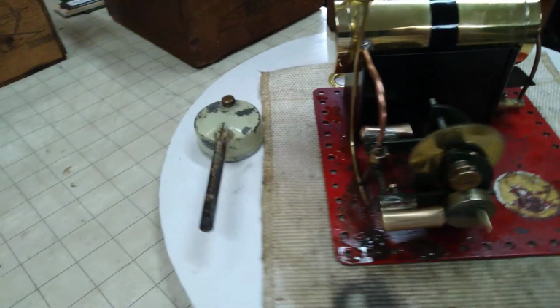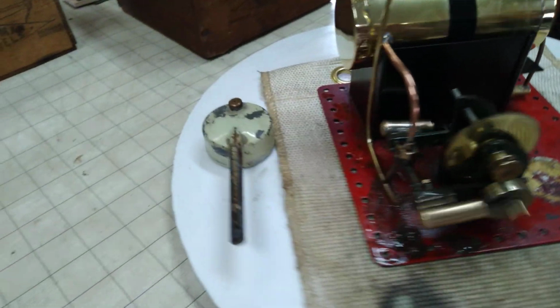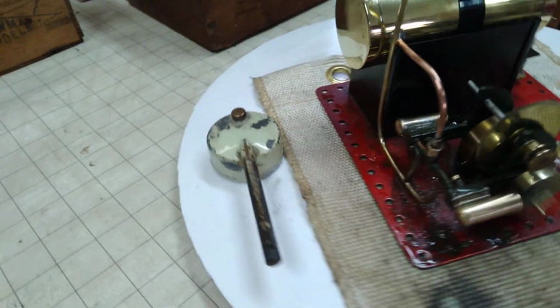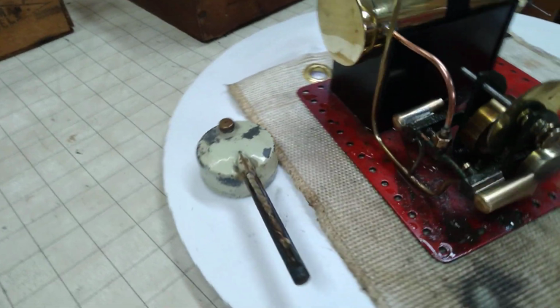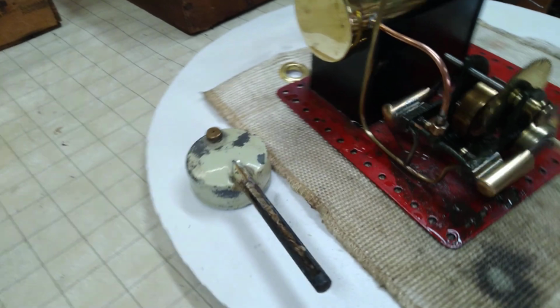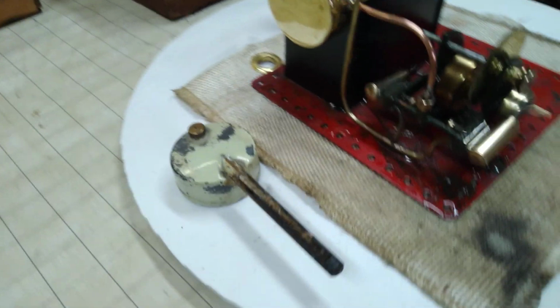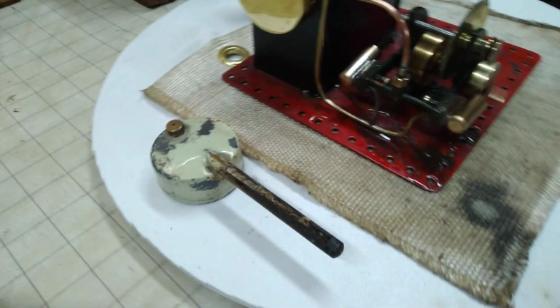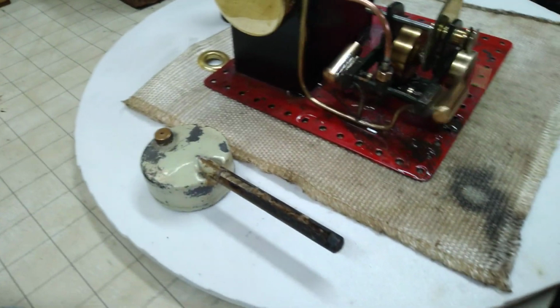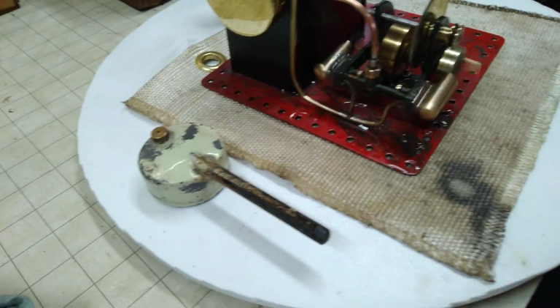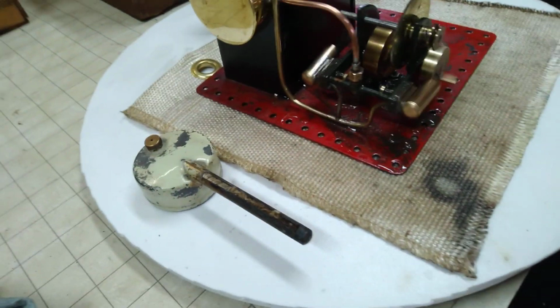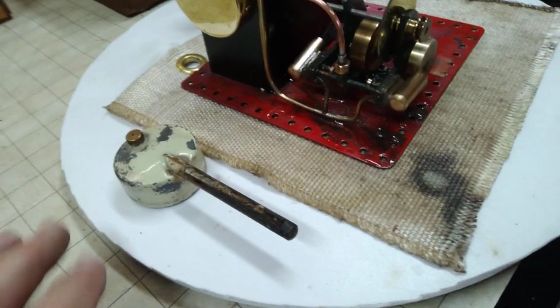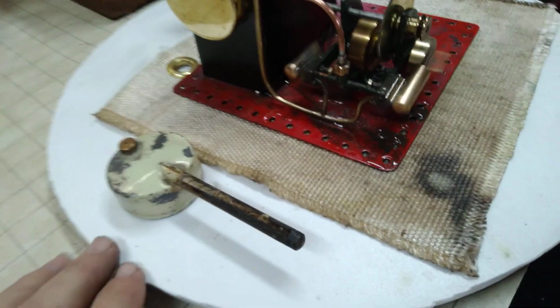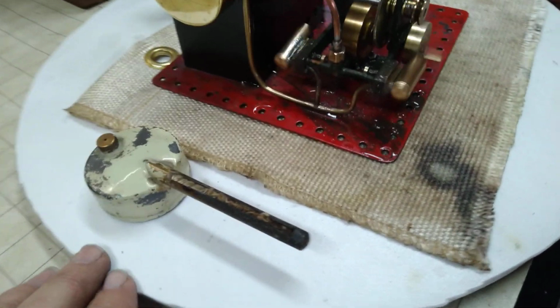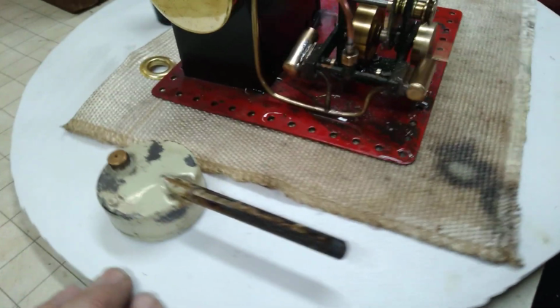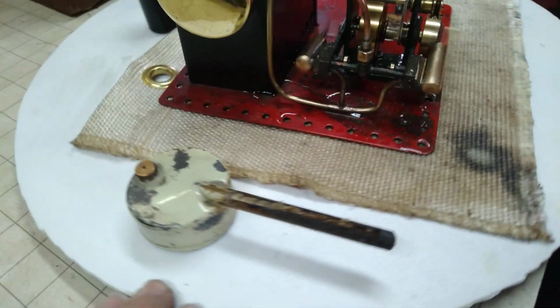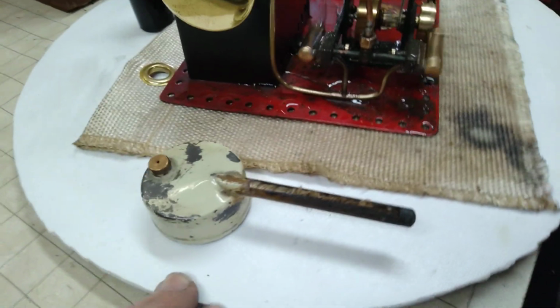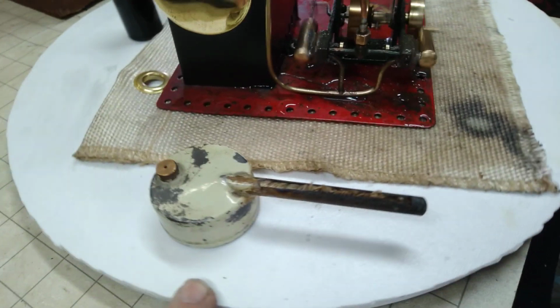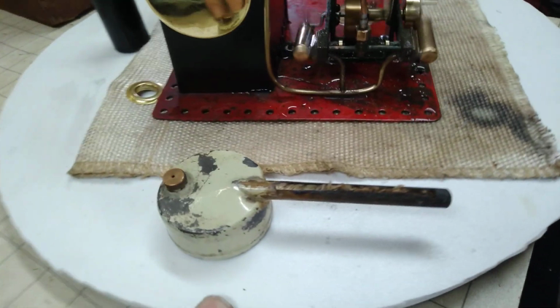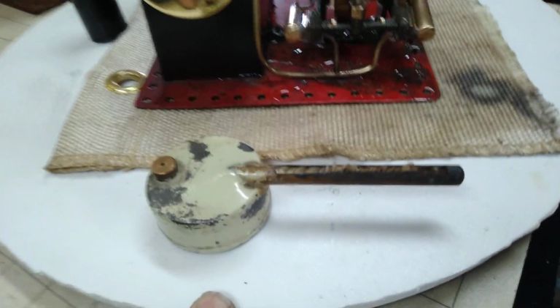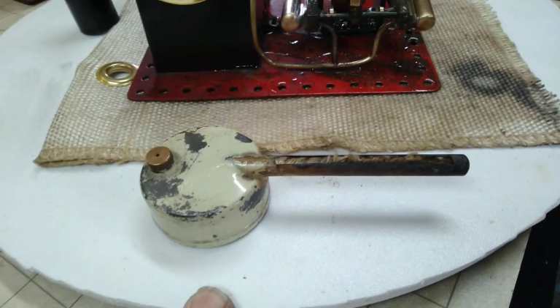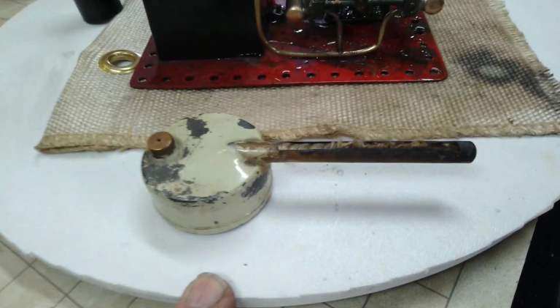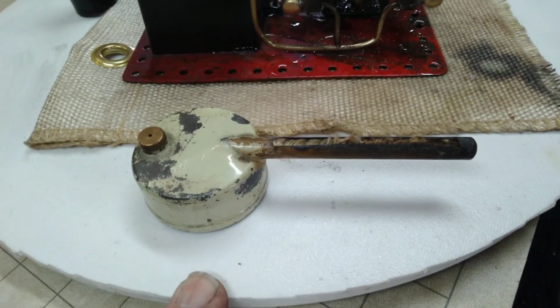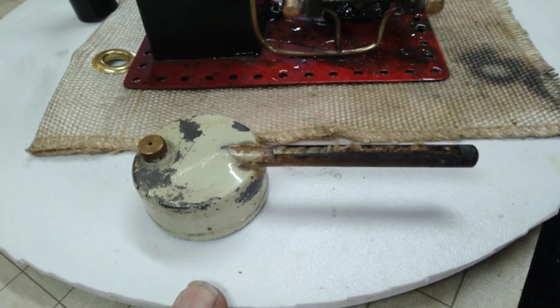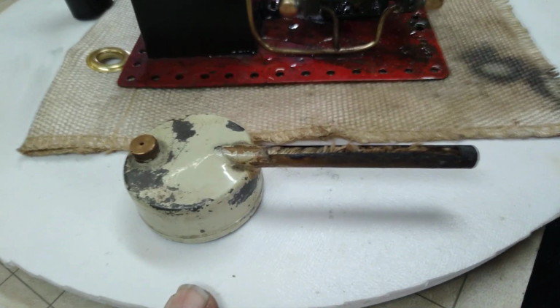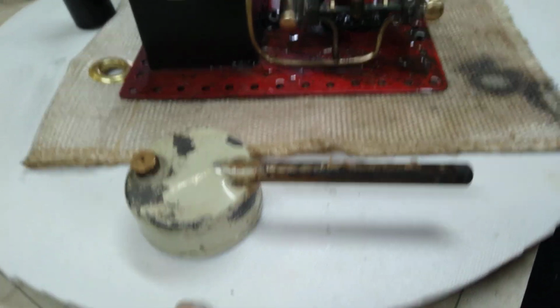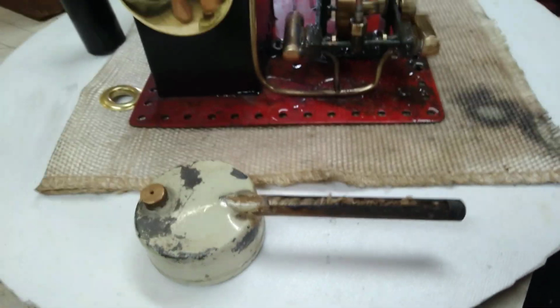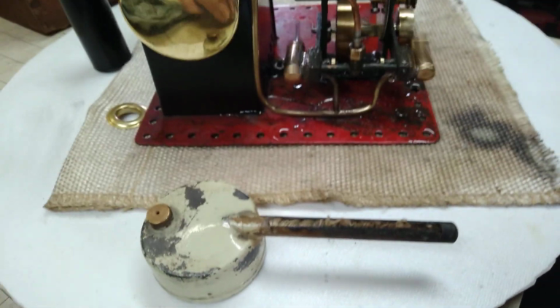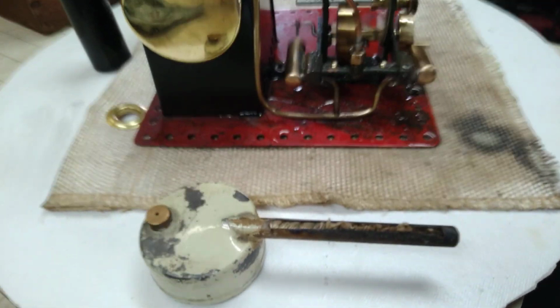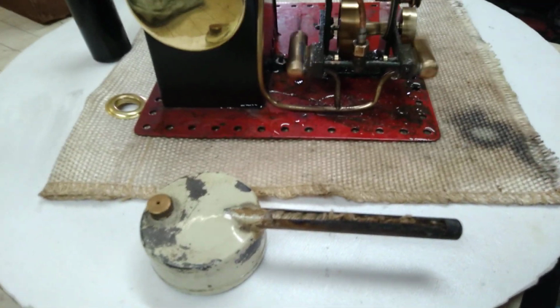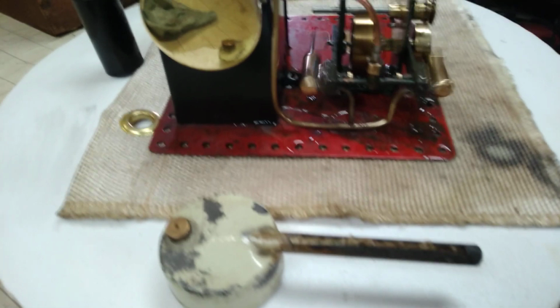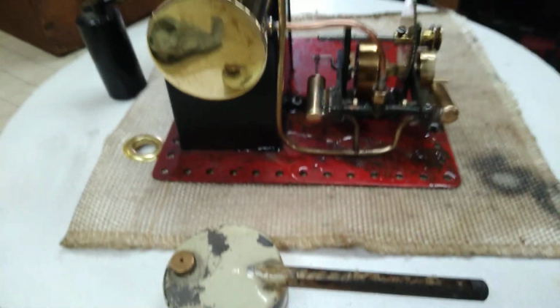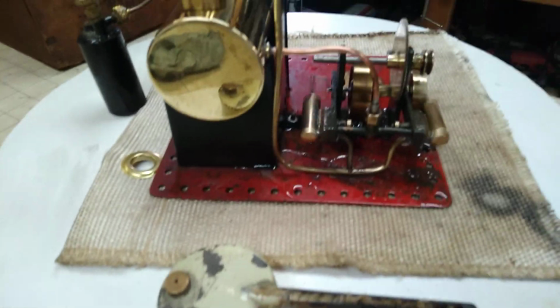I assume the original Bowman burner lamp, as they call it, works. I've not tried it, but there's no reason to believe it doesn't.